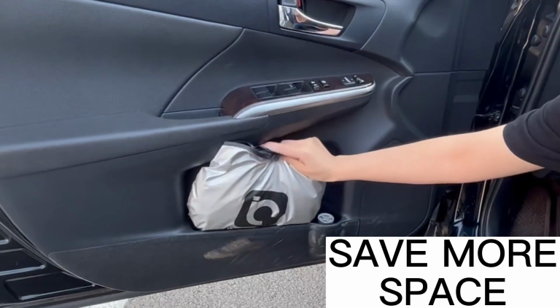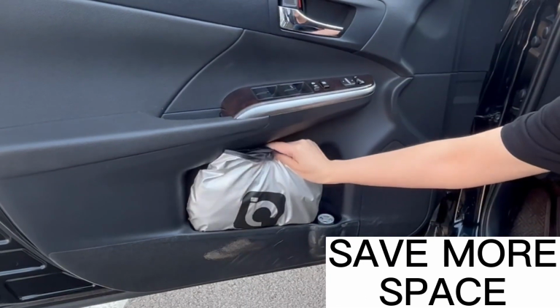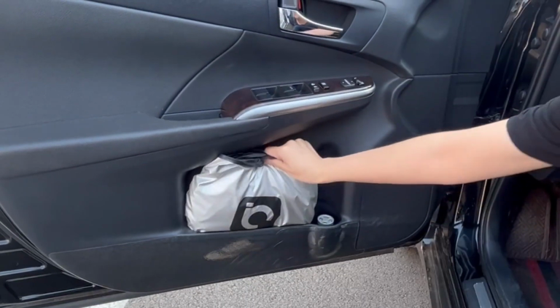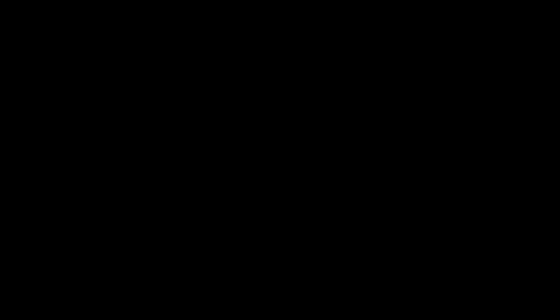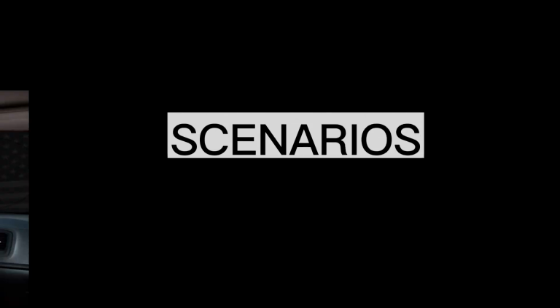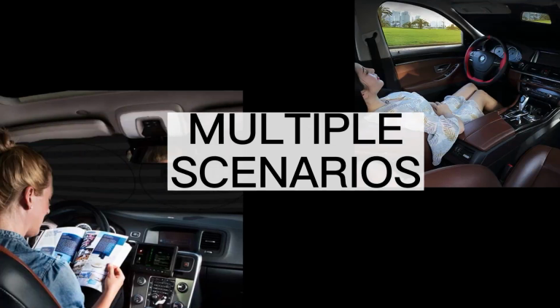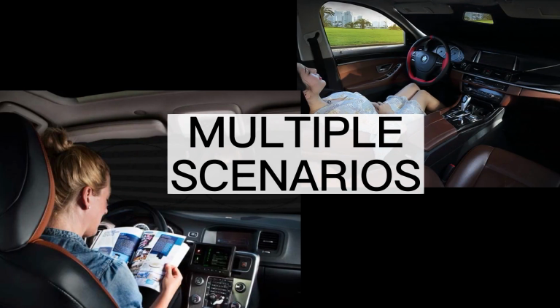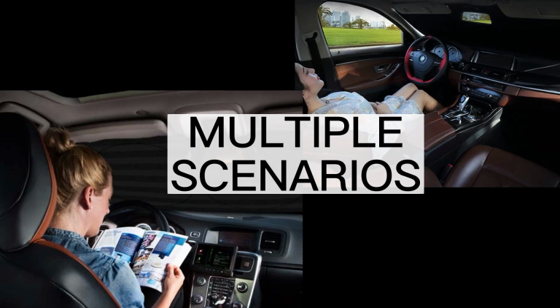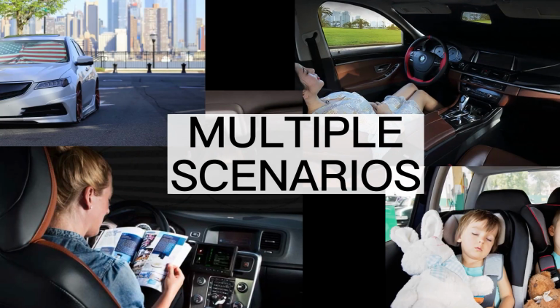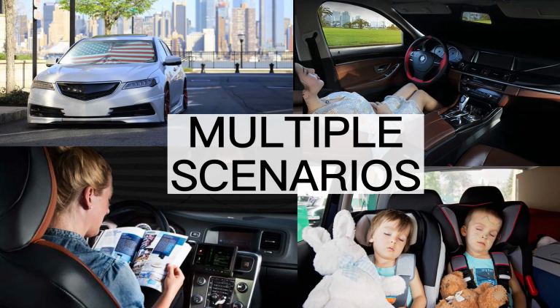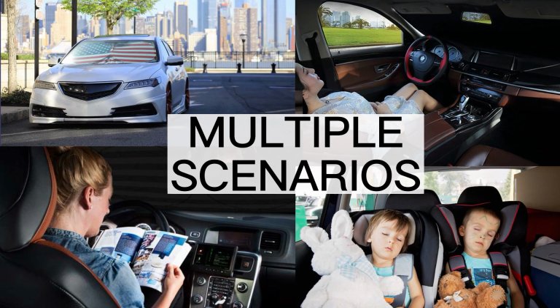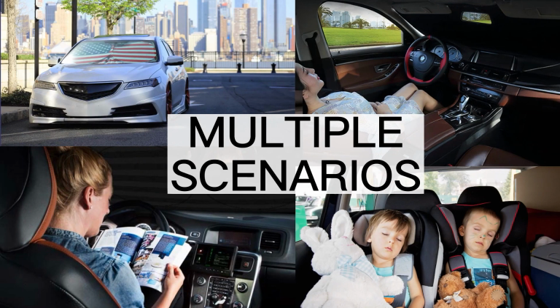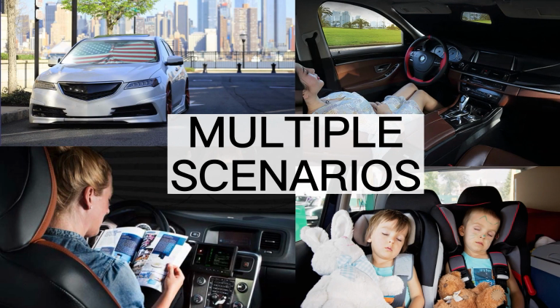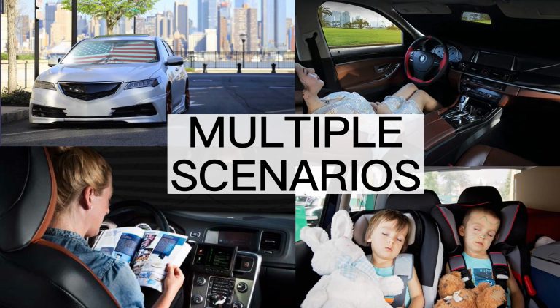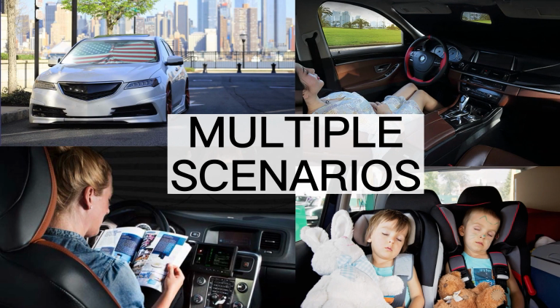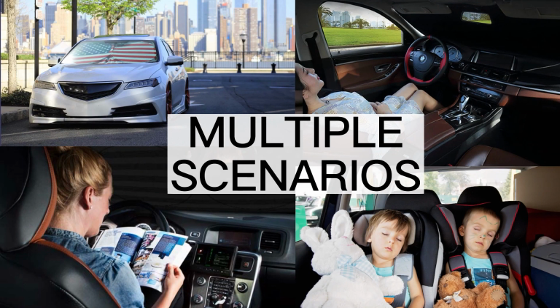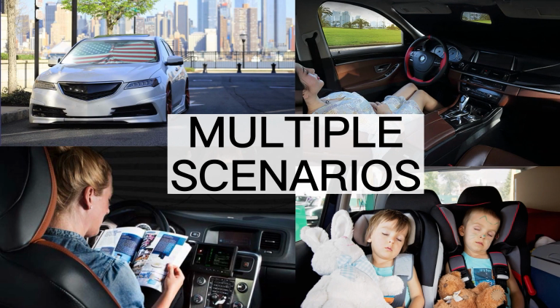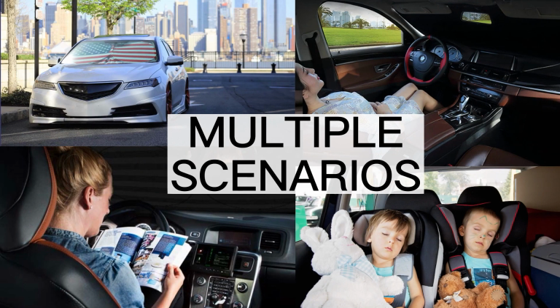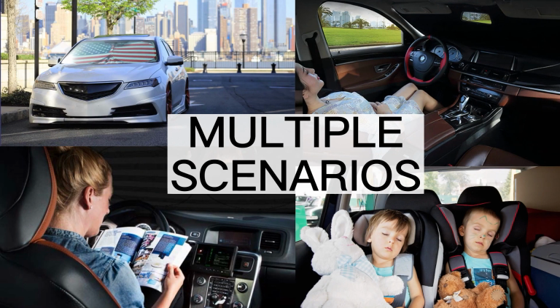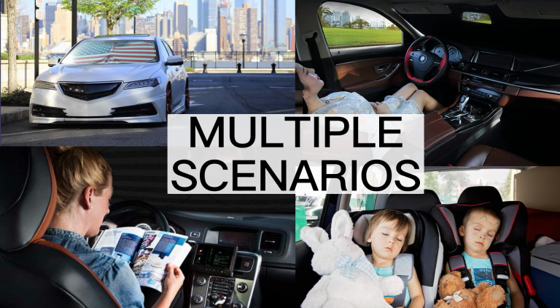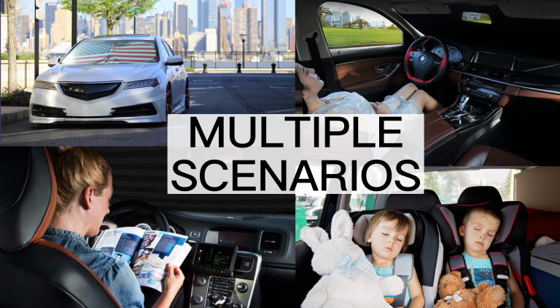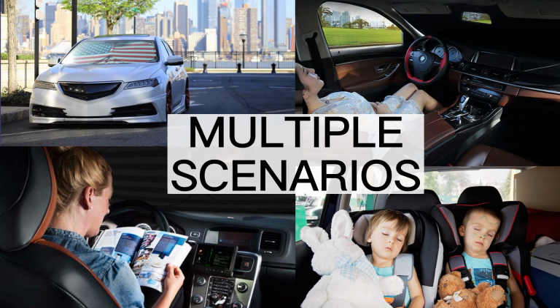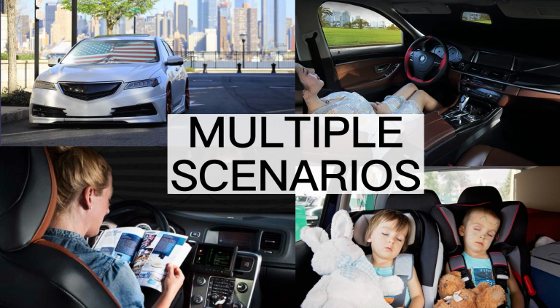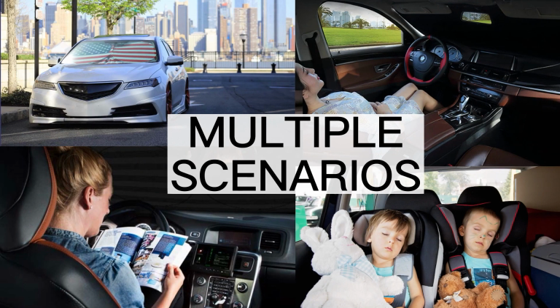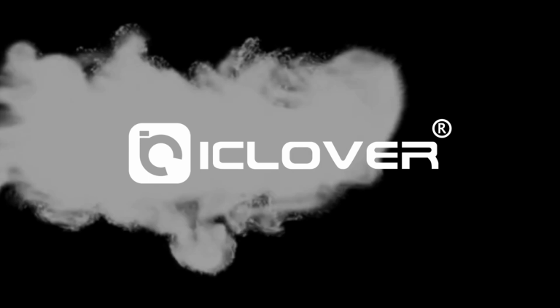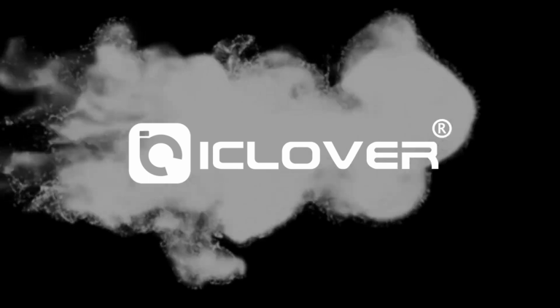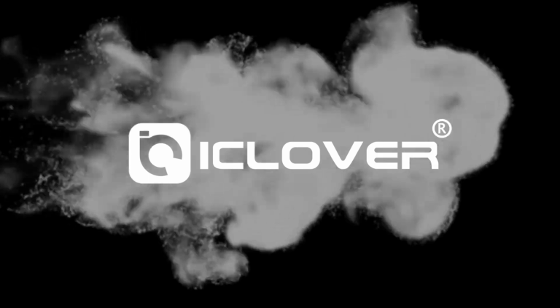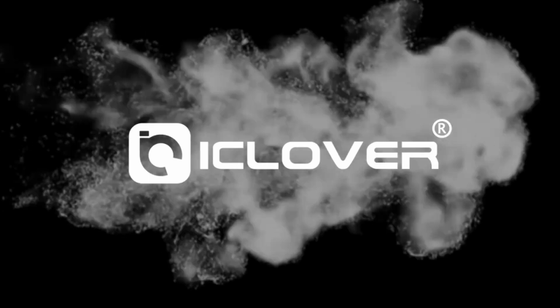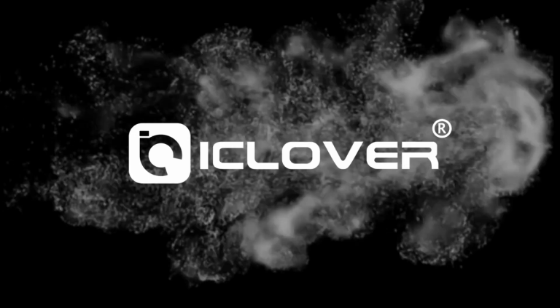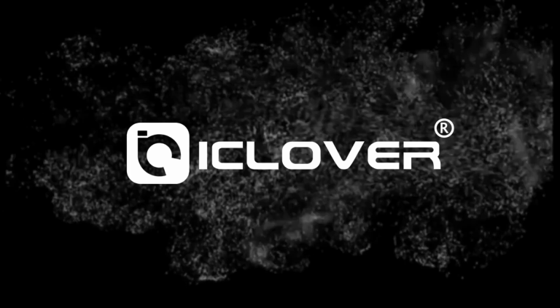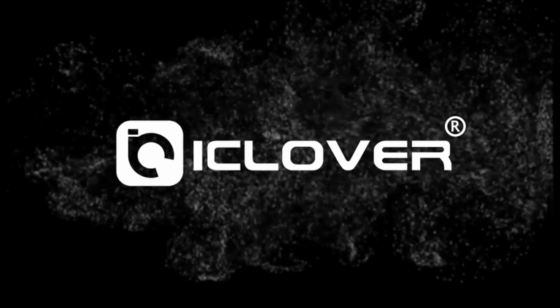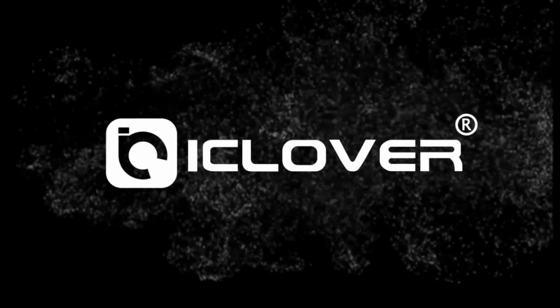Applicable to multiple scenarios — it's your must-have. iClover: the best choice for your car.